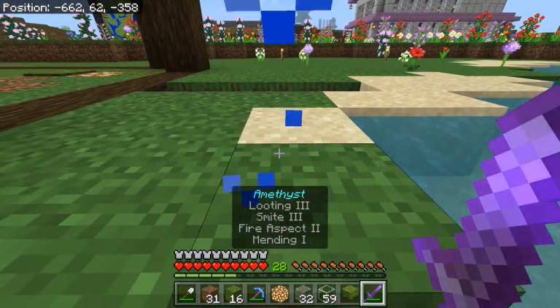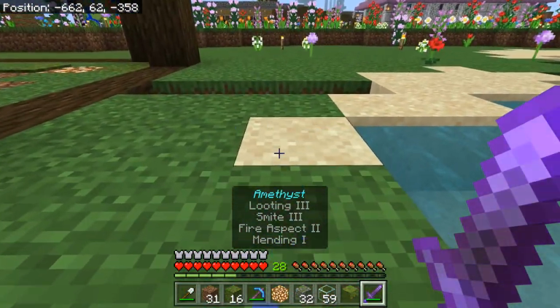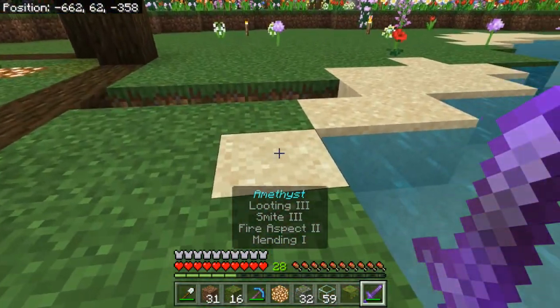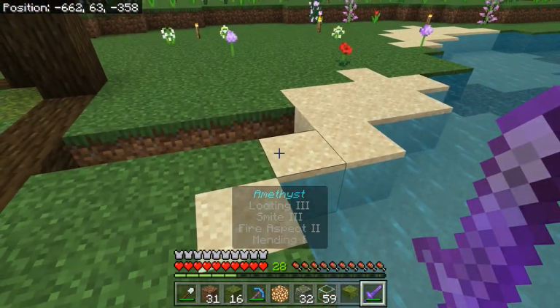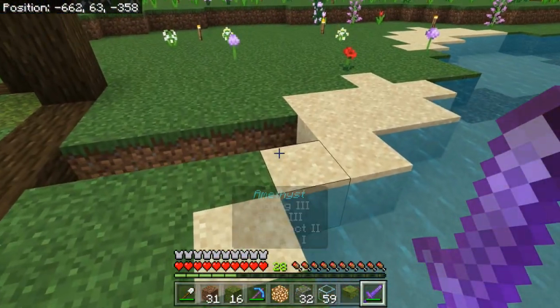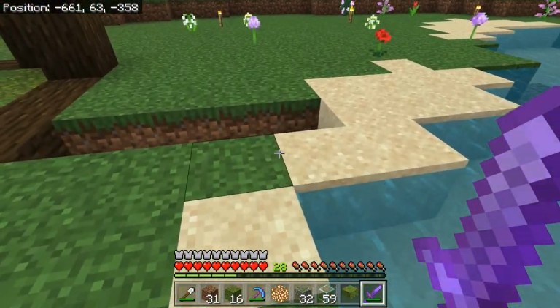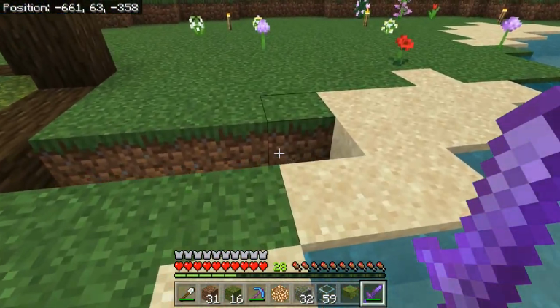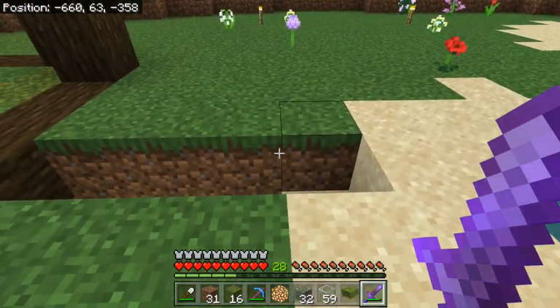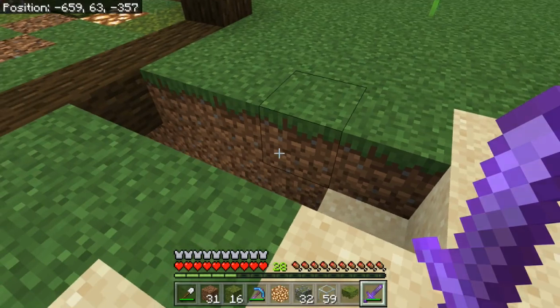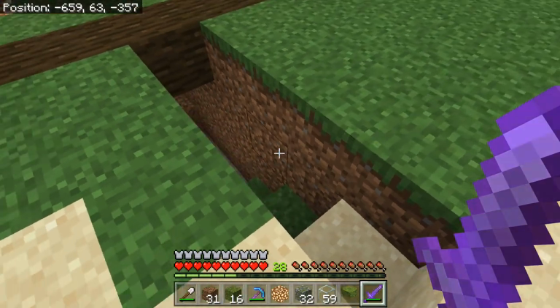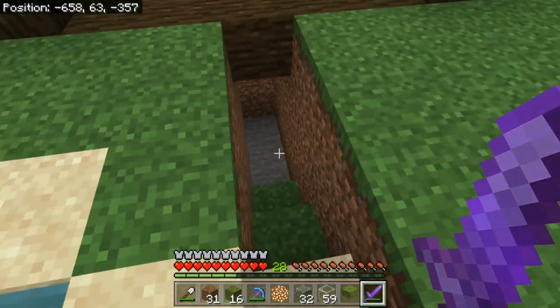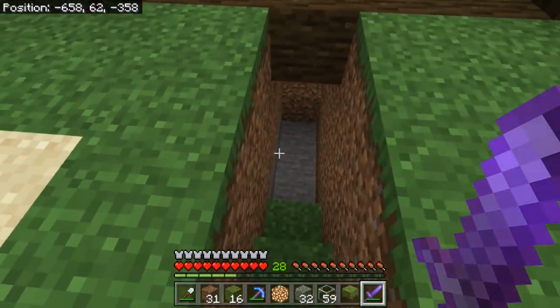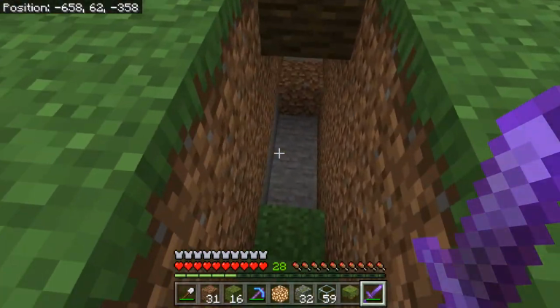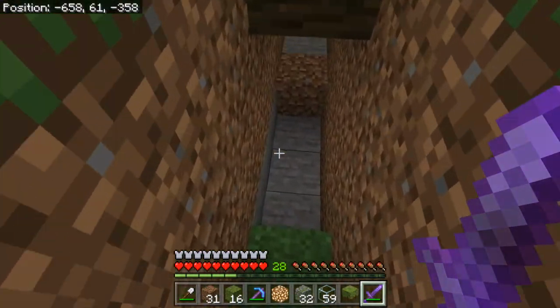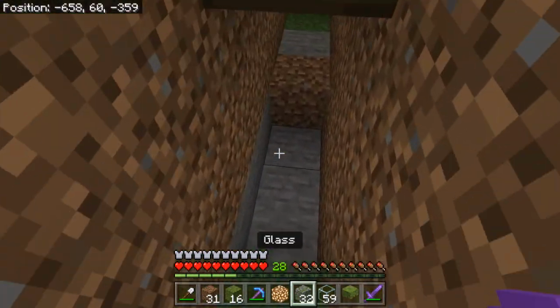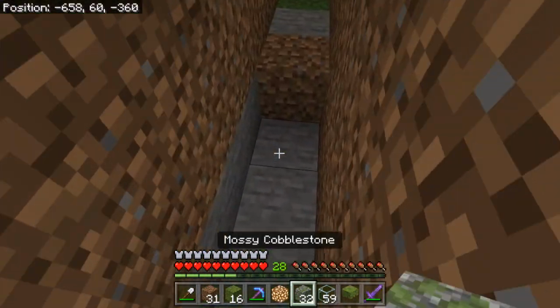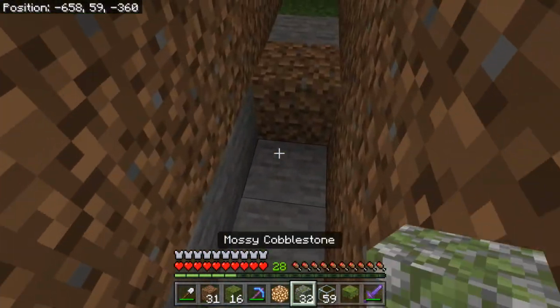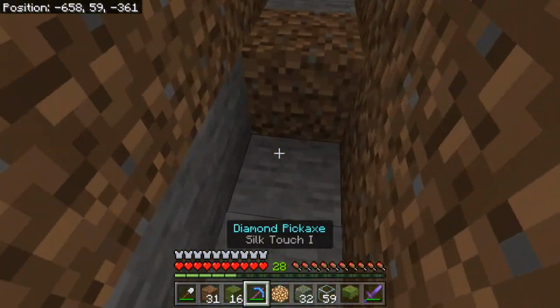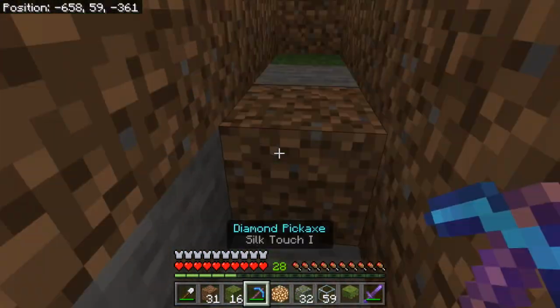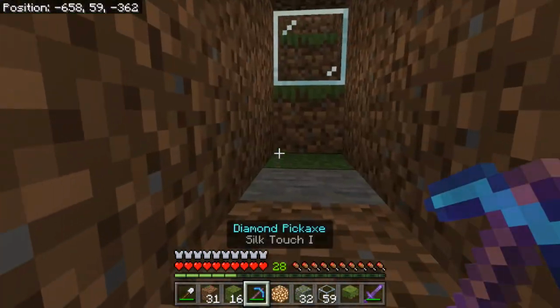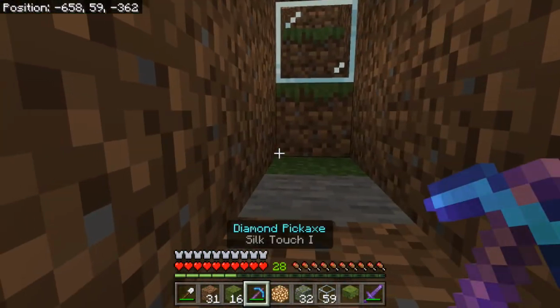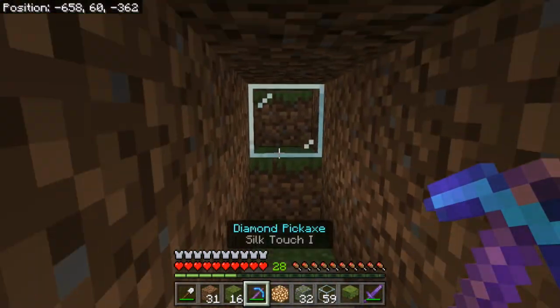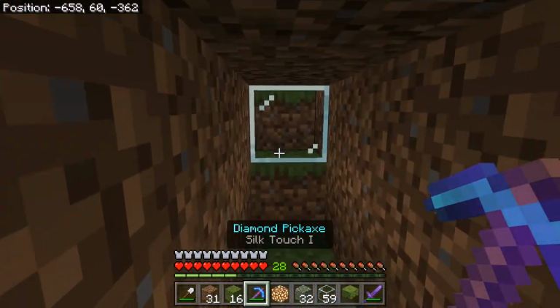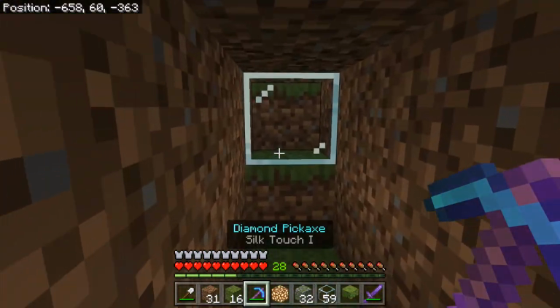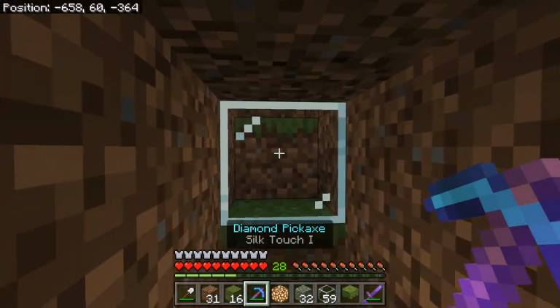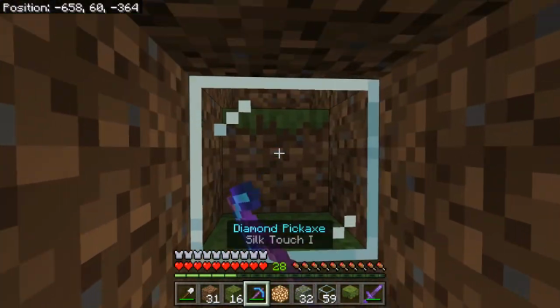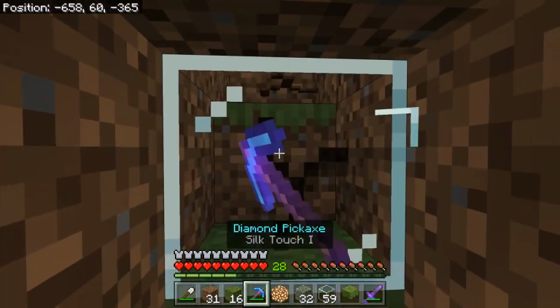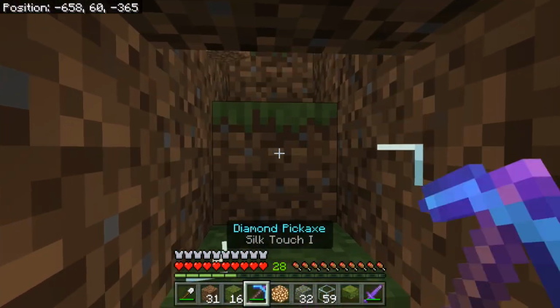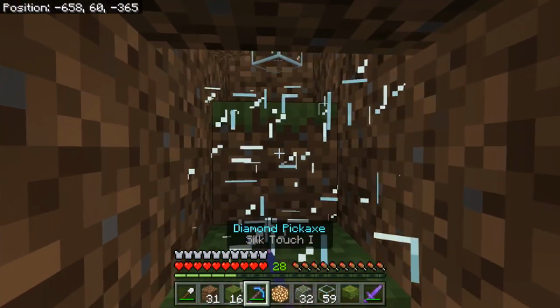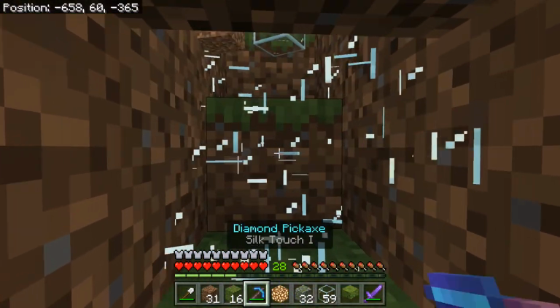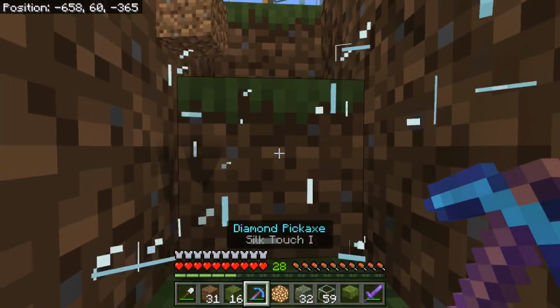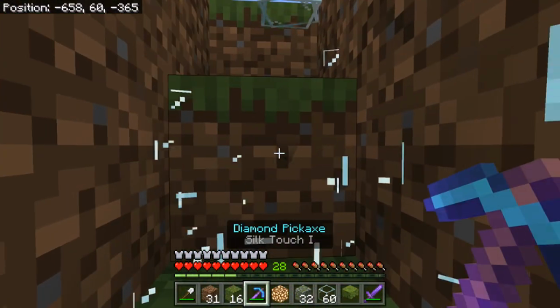I'm saving up to 32 levels so I can add some fire protection to my pants.